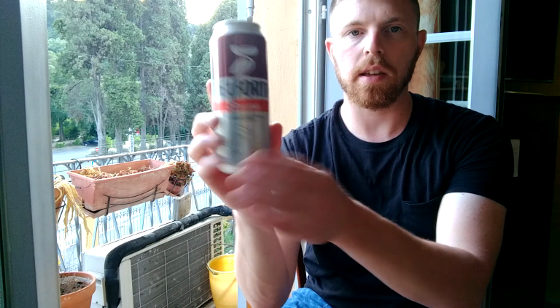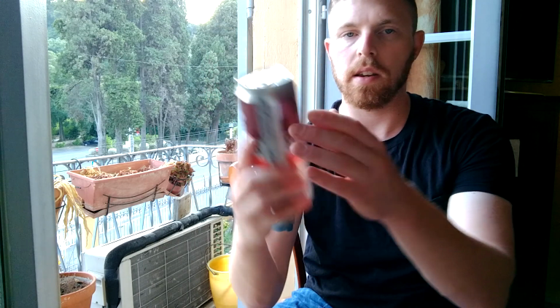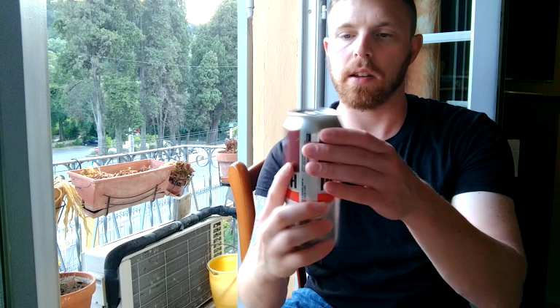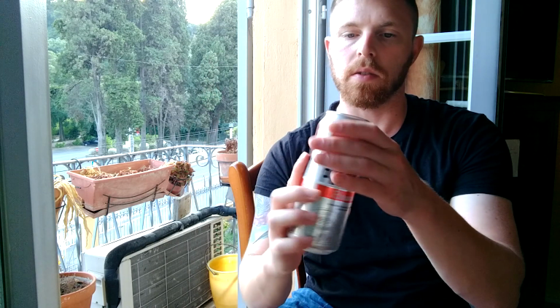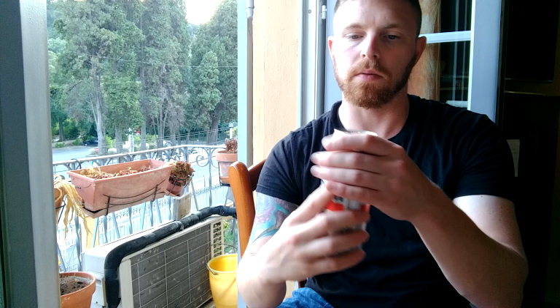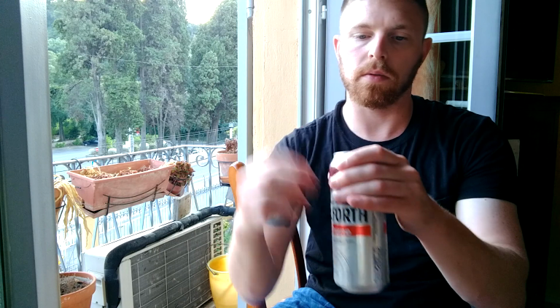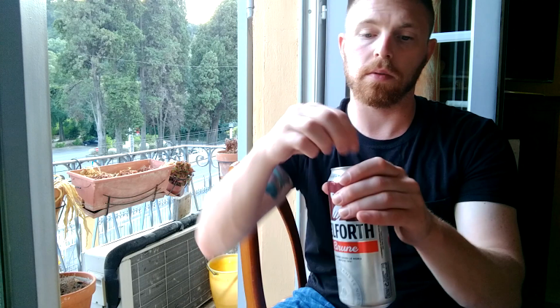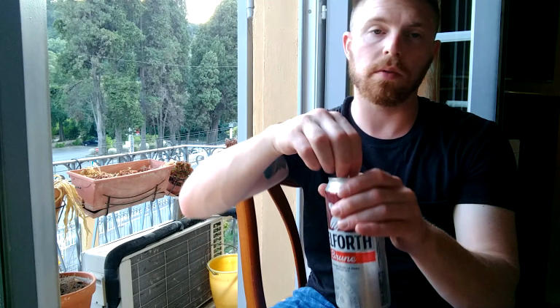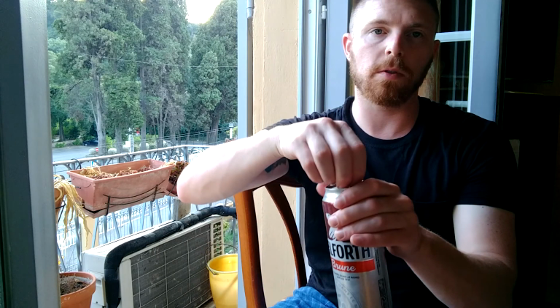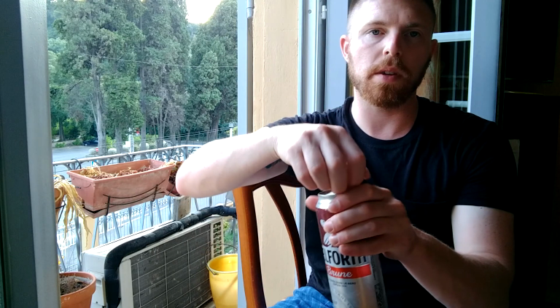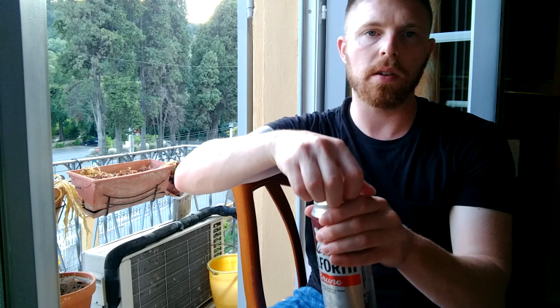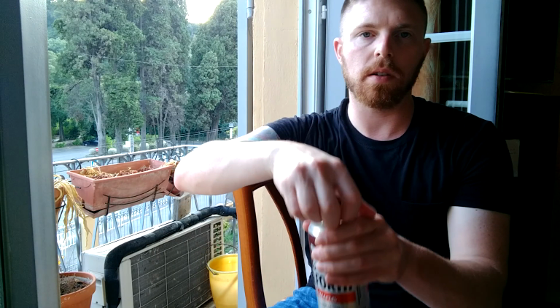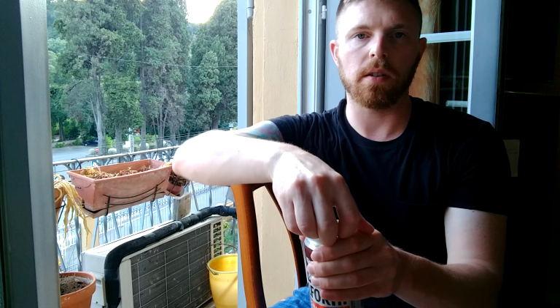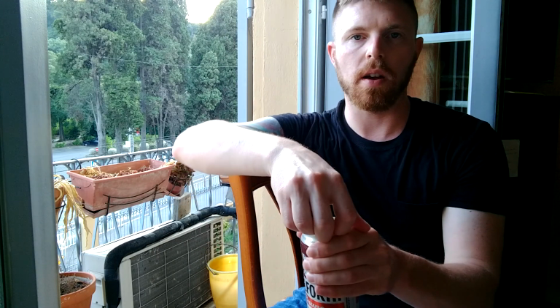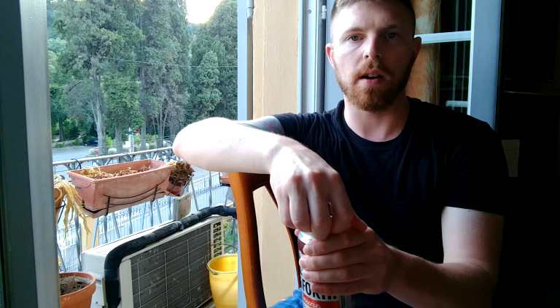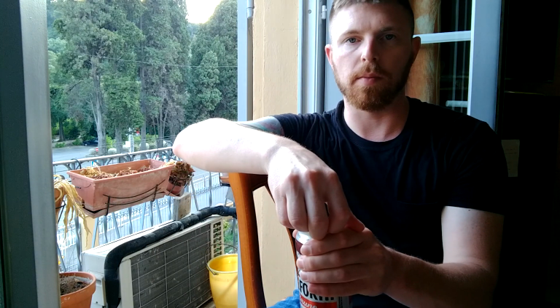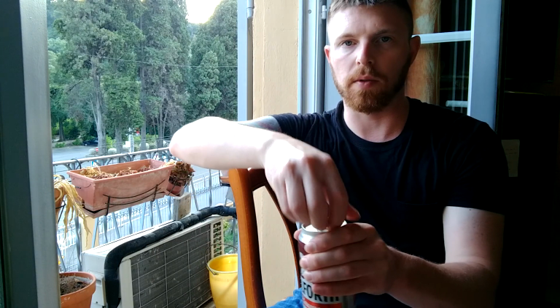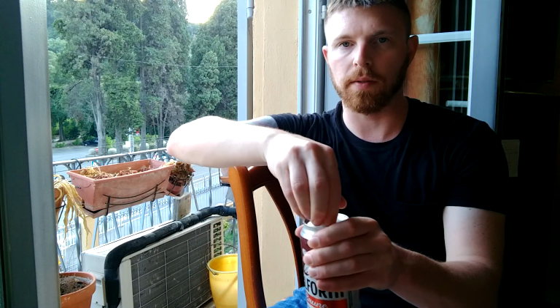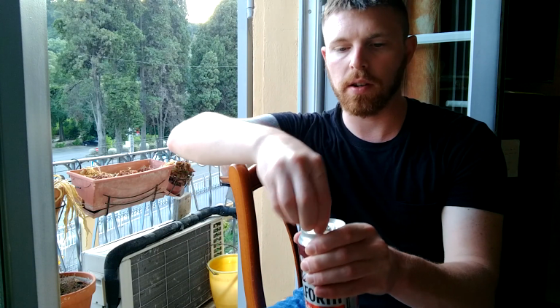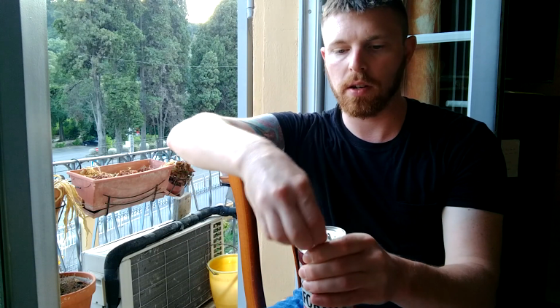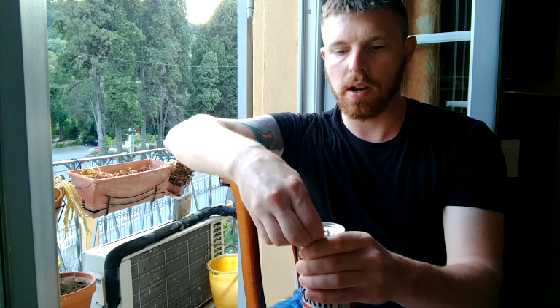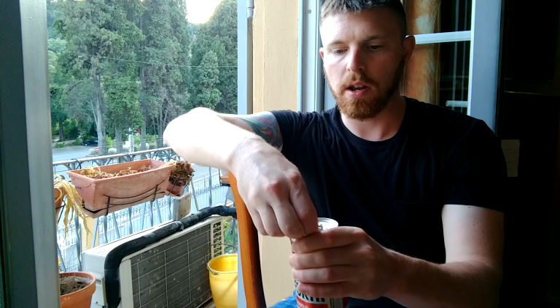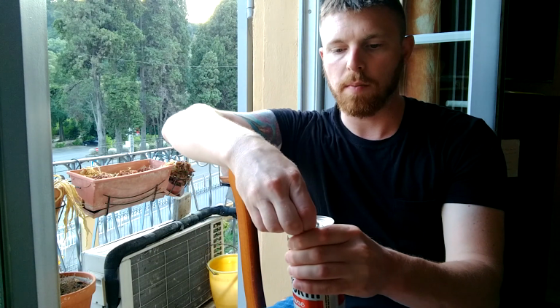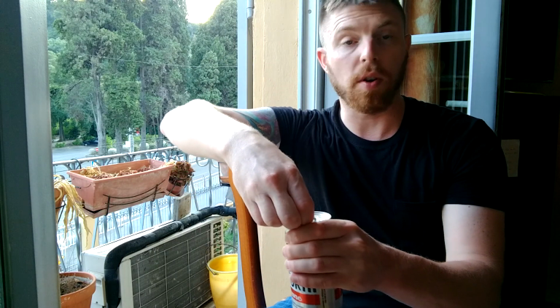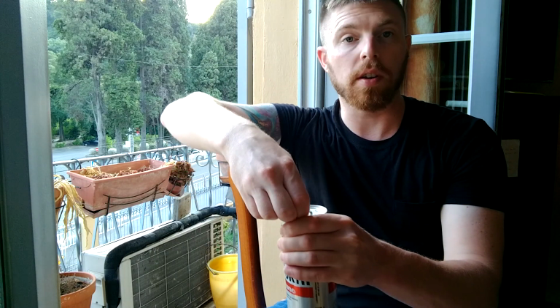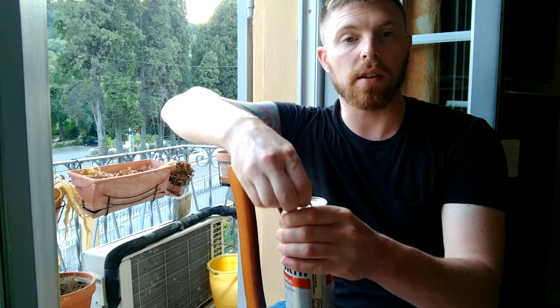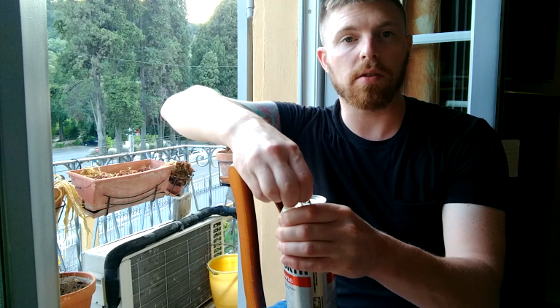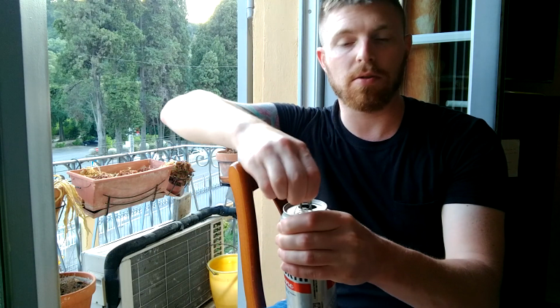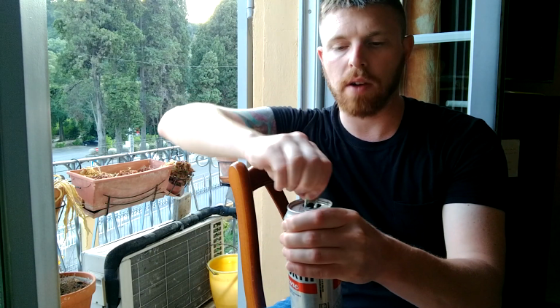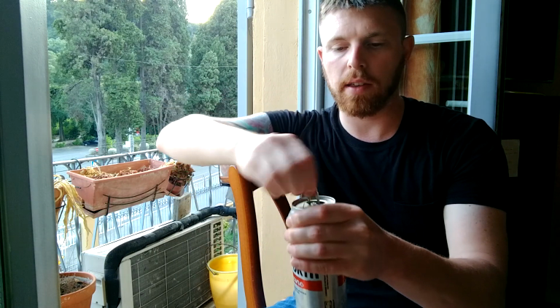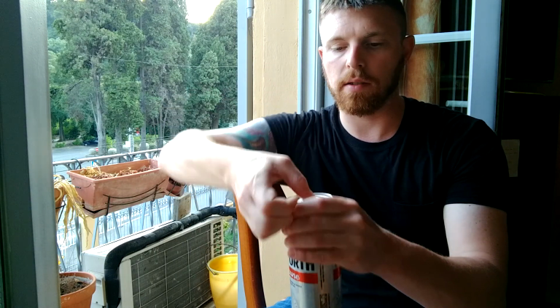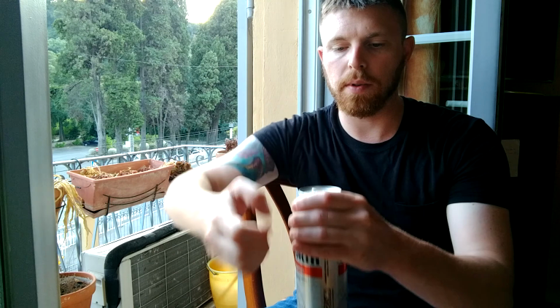Again, I don't speak or read French. We'll go ahead and crack this open.